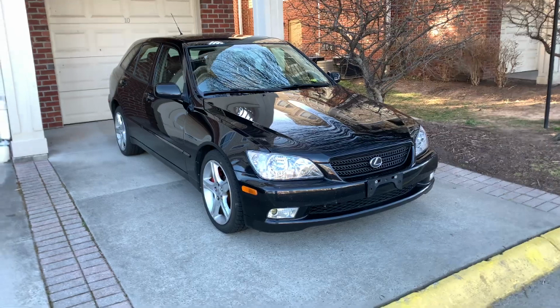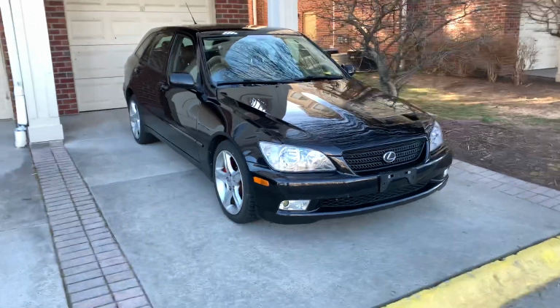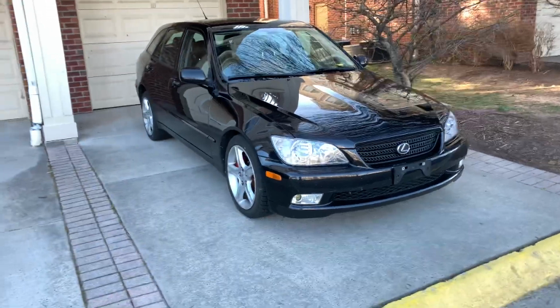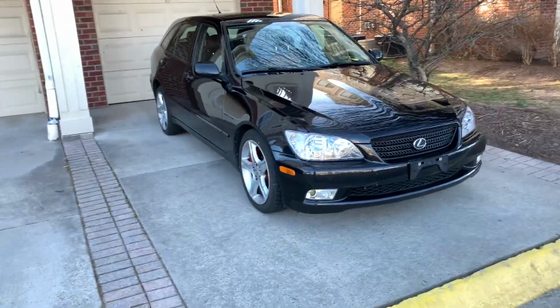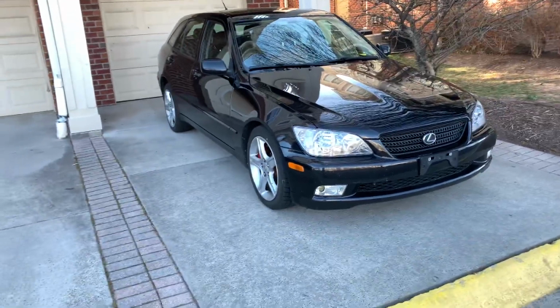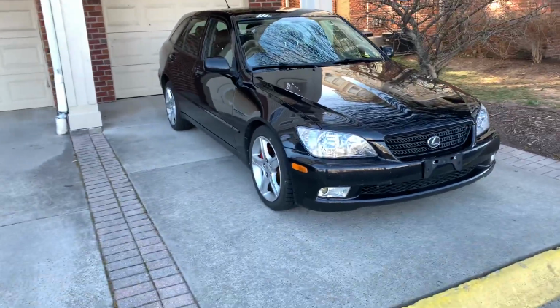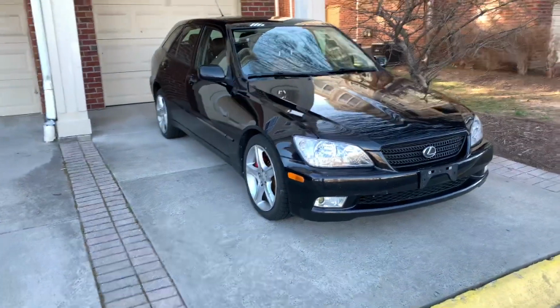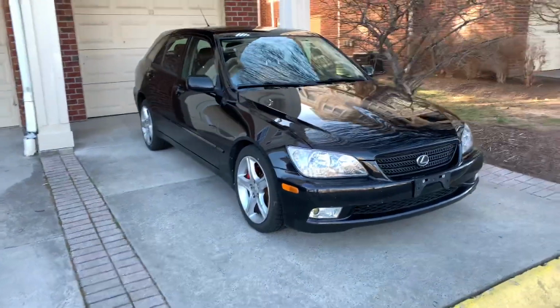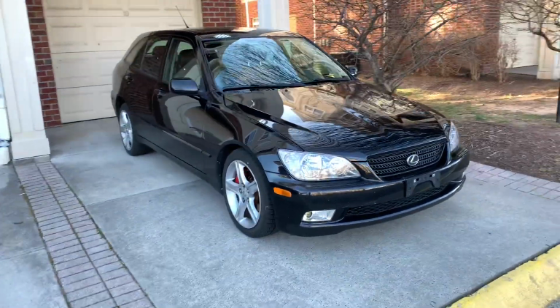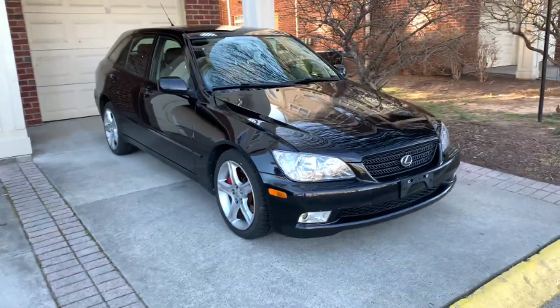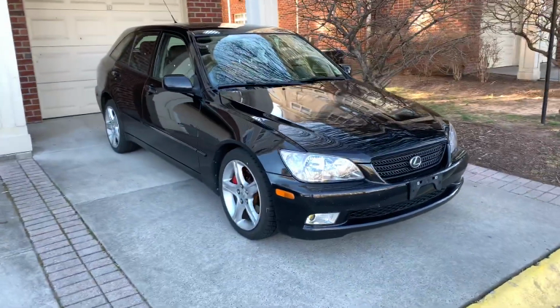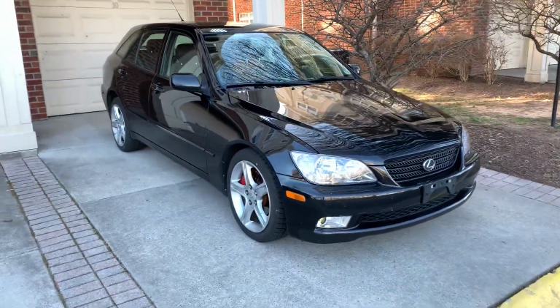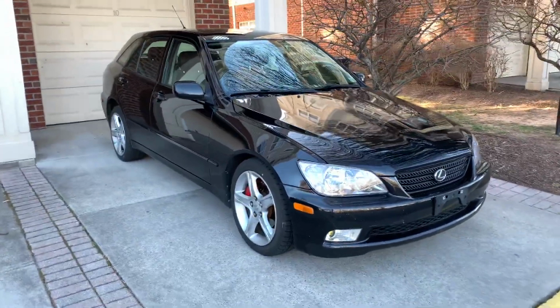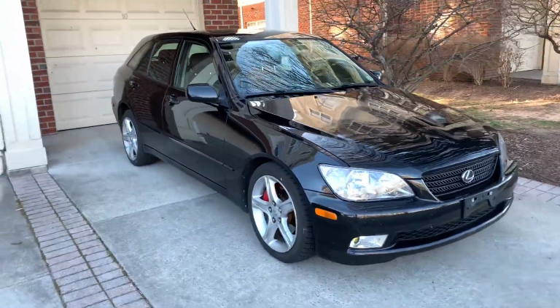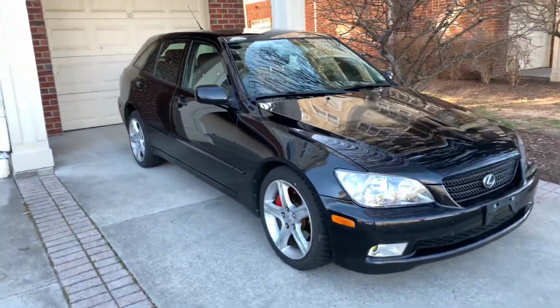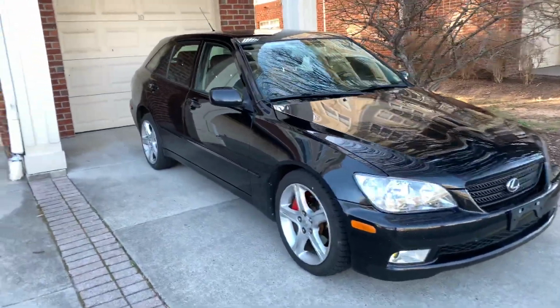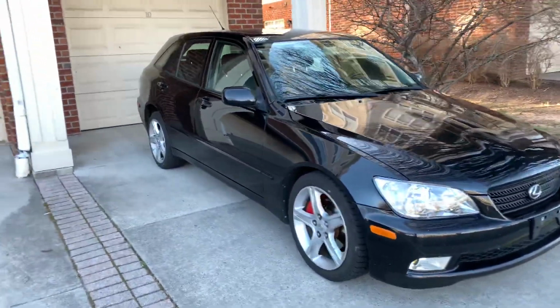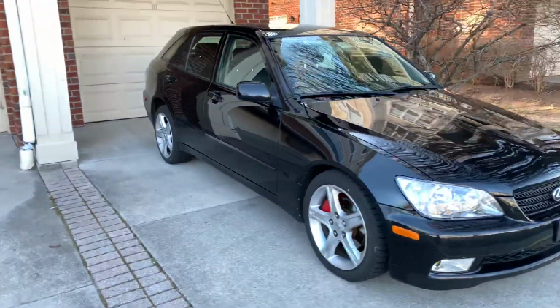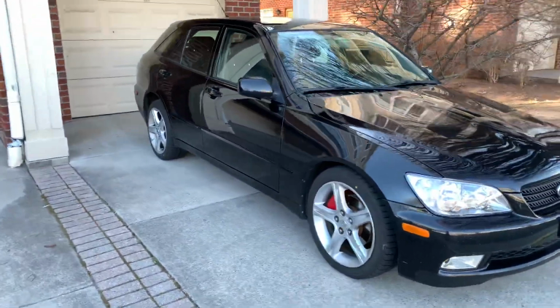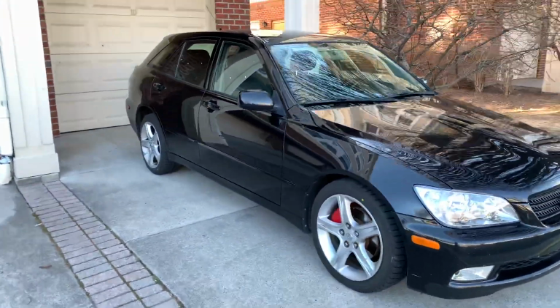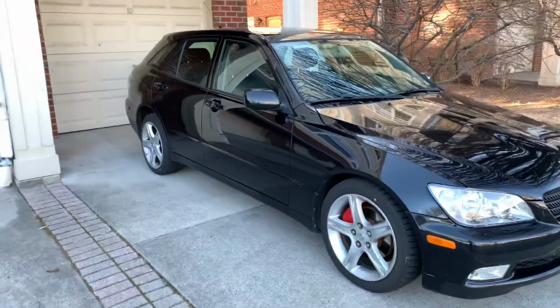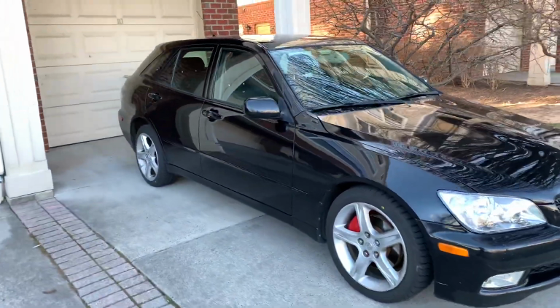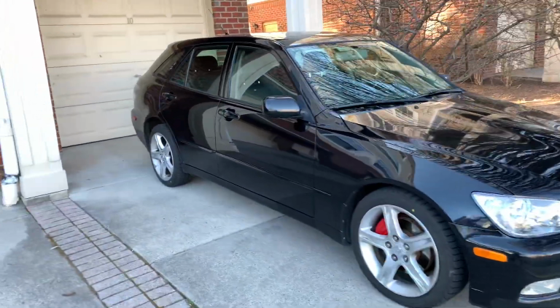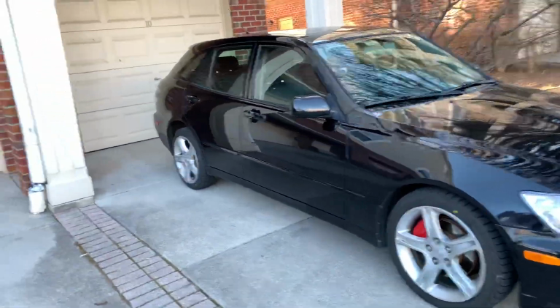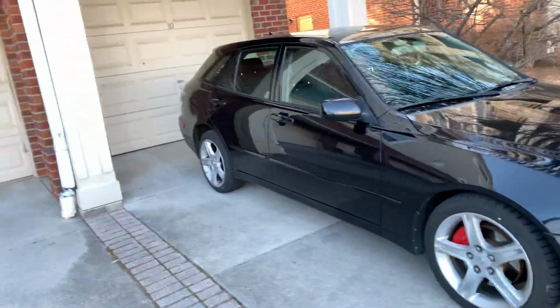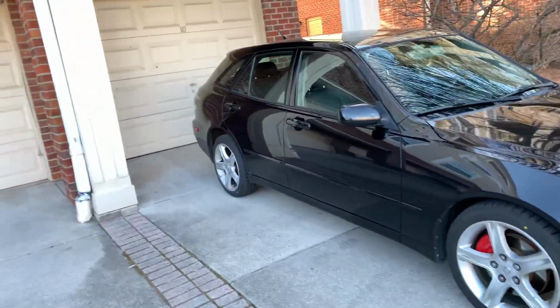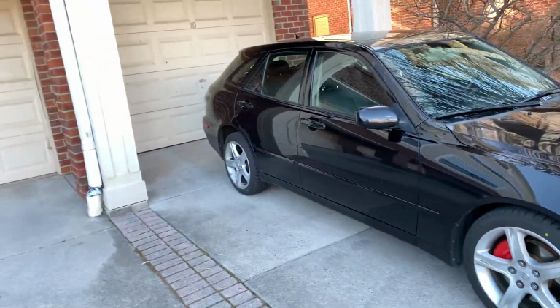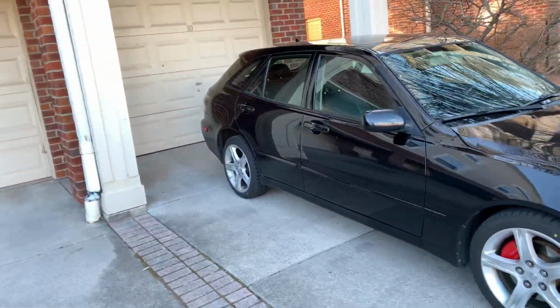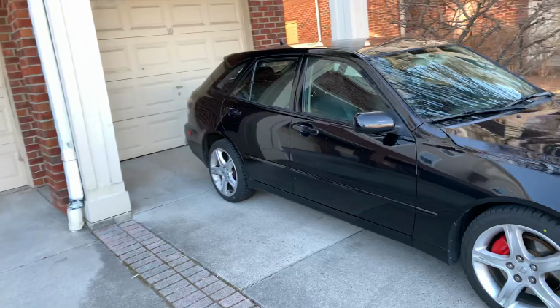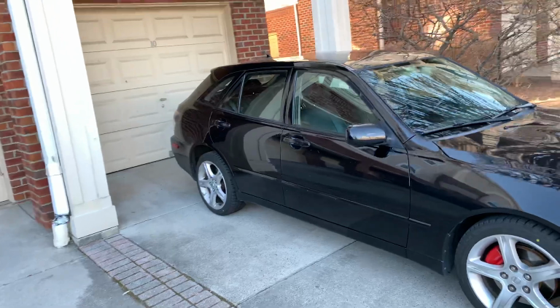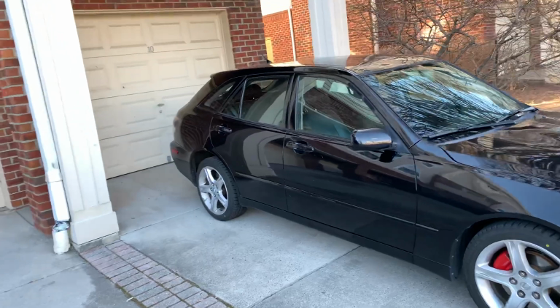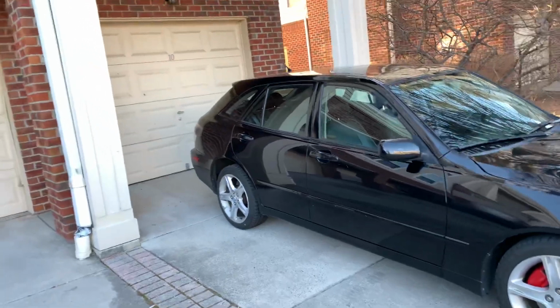Hello guys, here are five reasons why you should consider getting a Lexus IS 300 Sport Cross wagon.